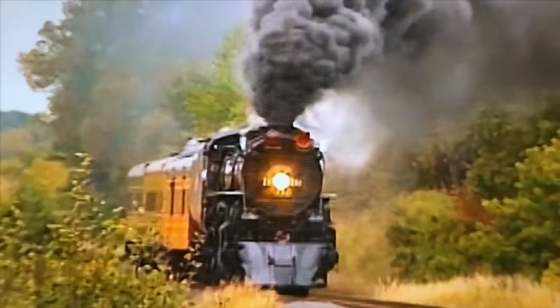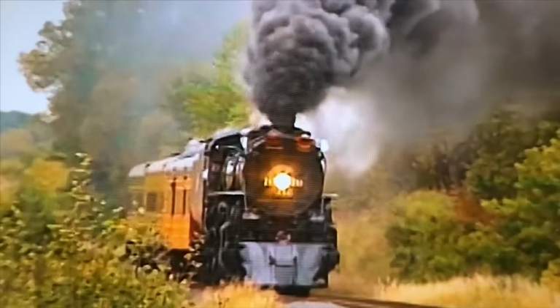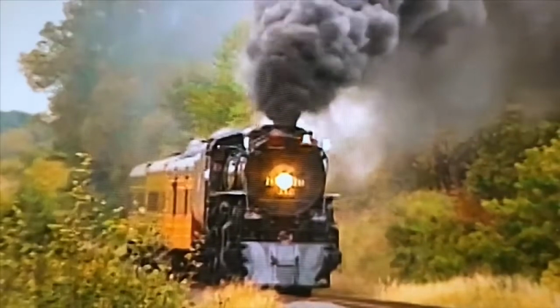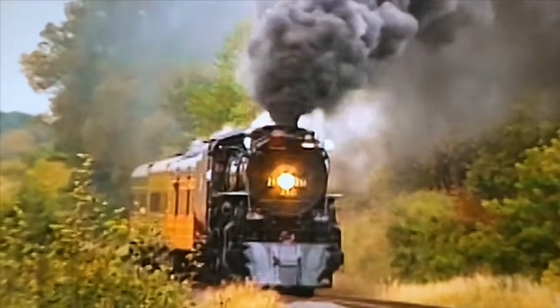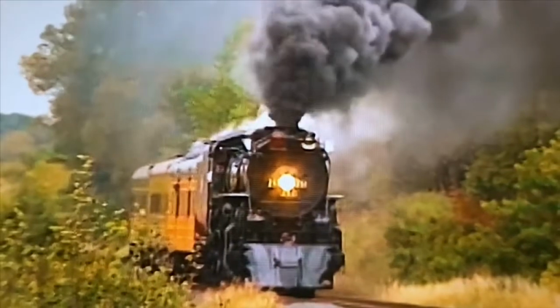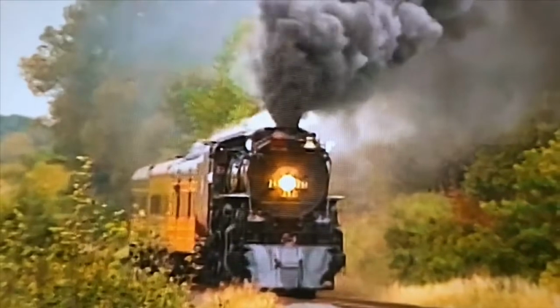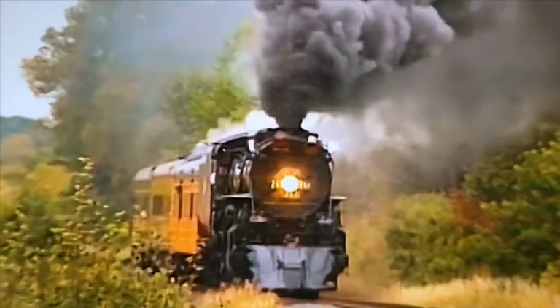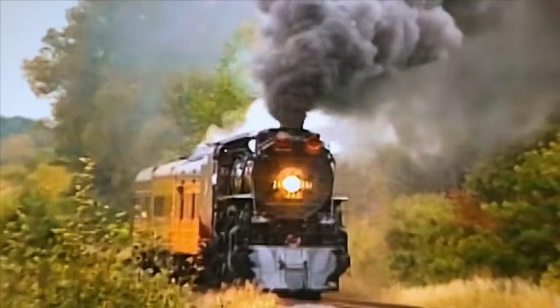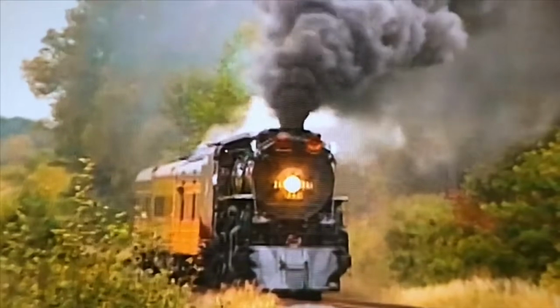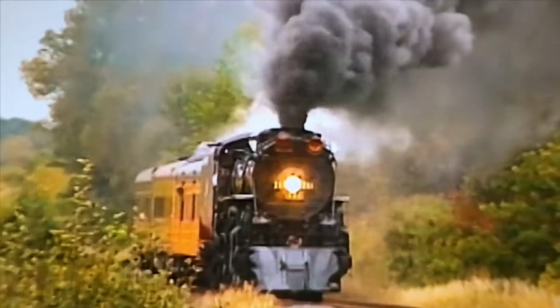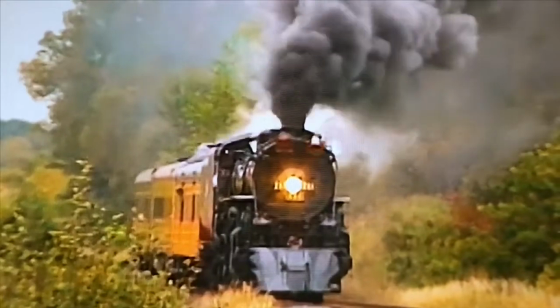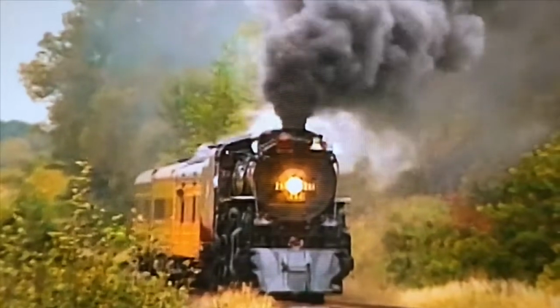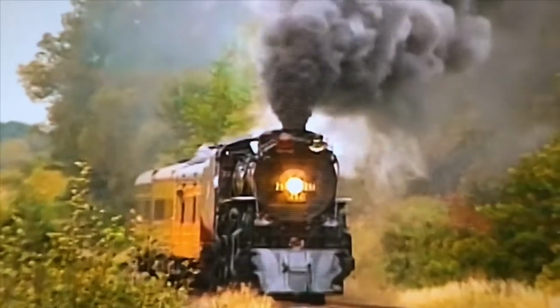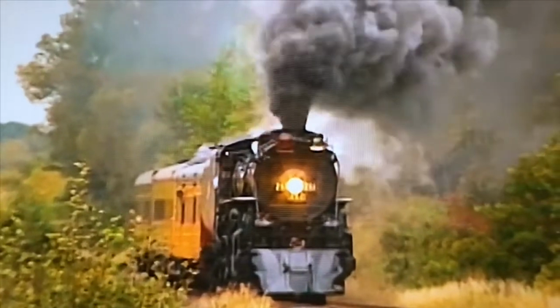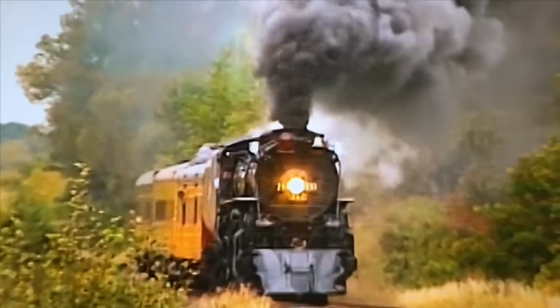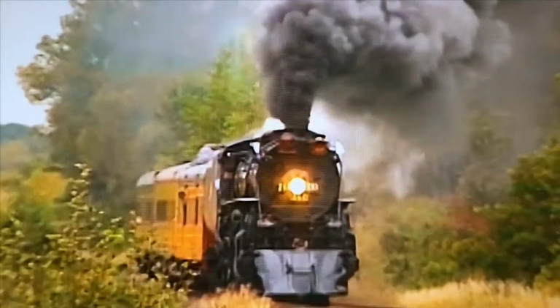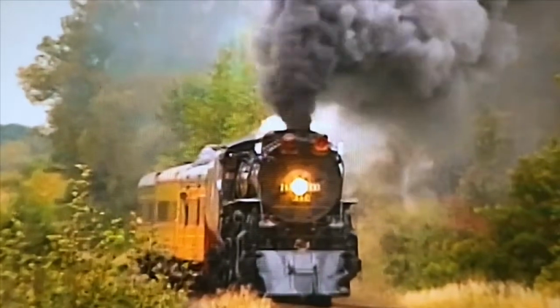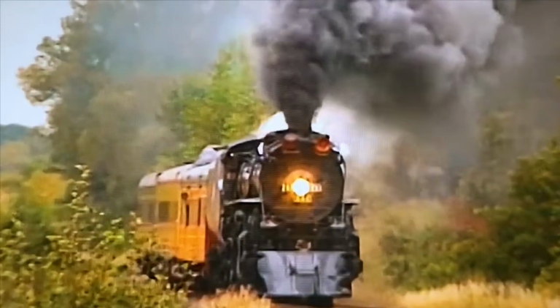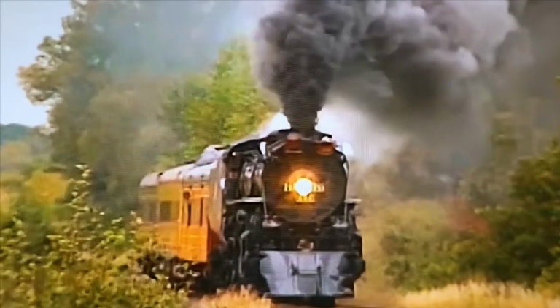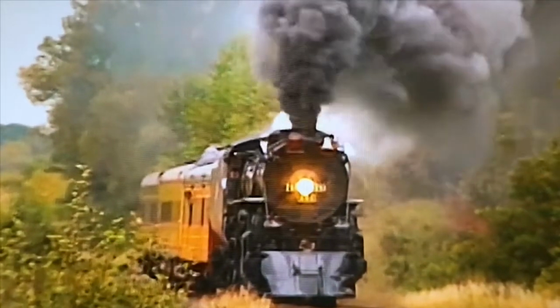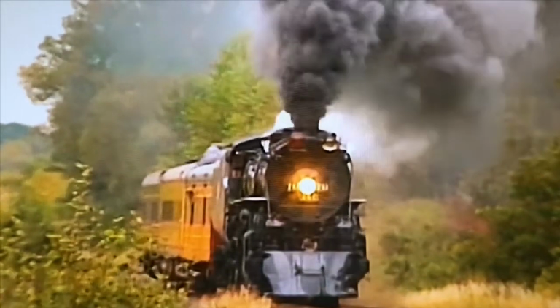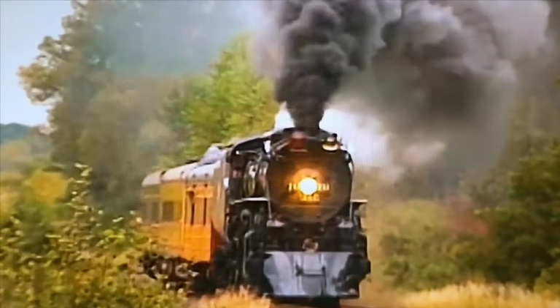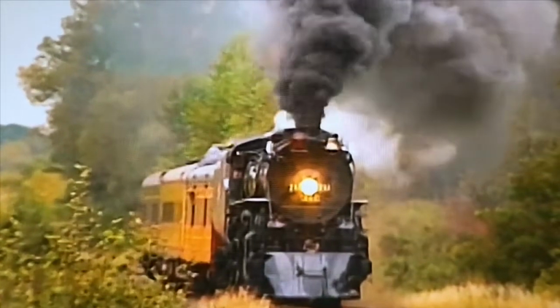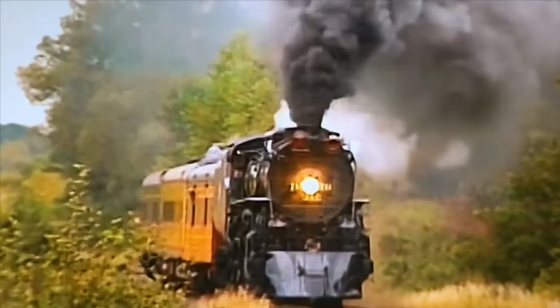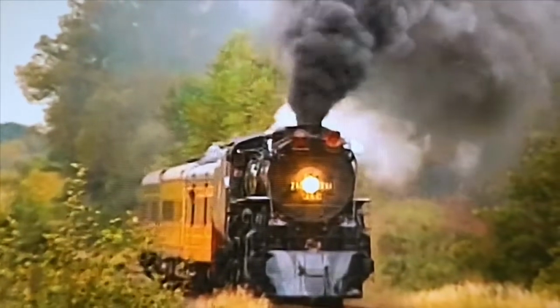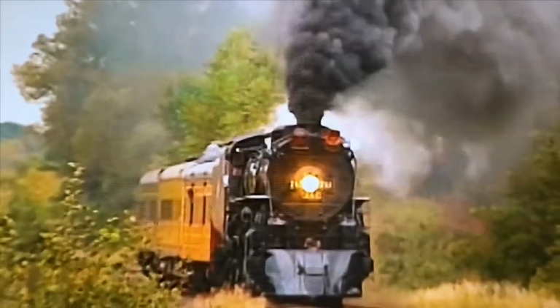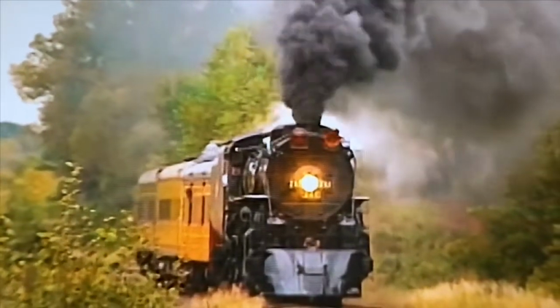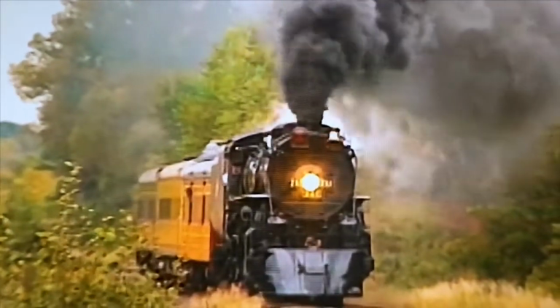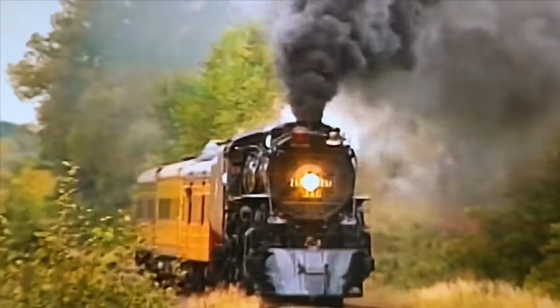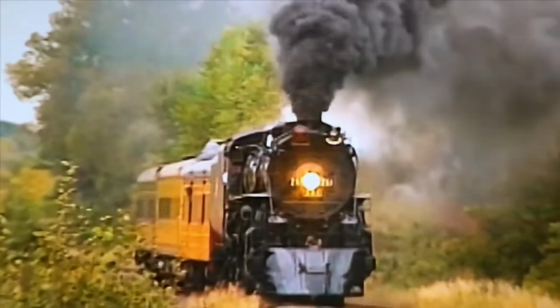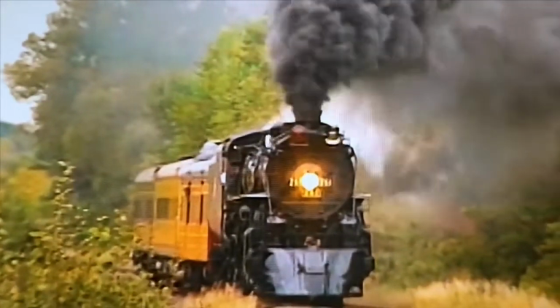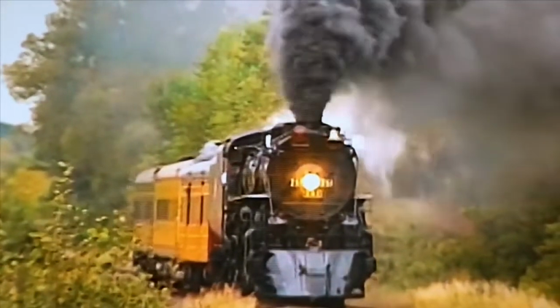We observed the locomotive at White Bear, Minnesota, pulling the tool car and two lounge cars.